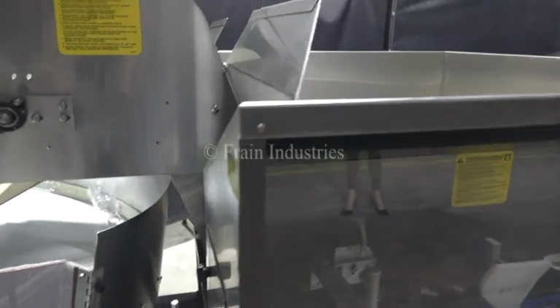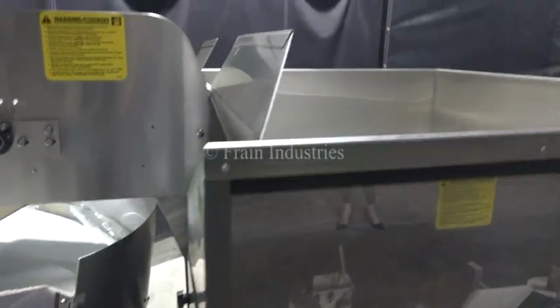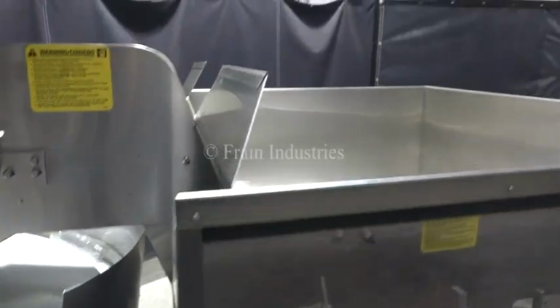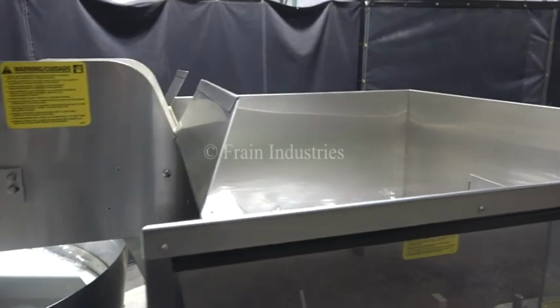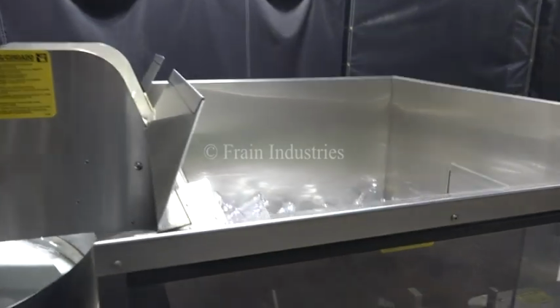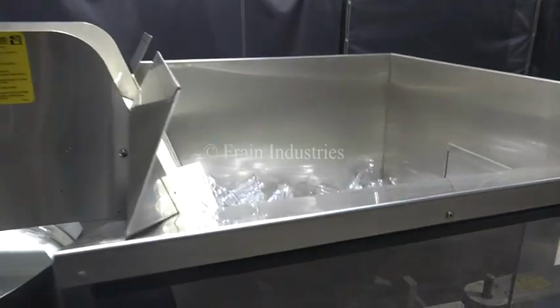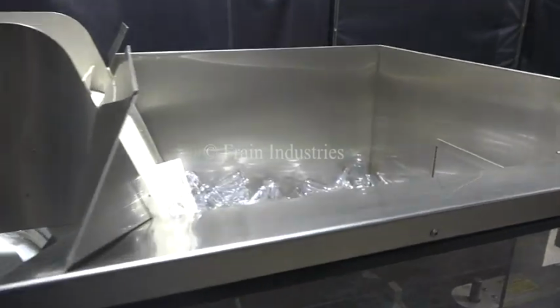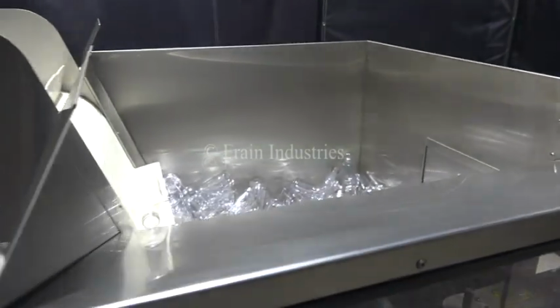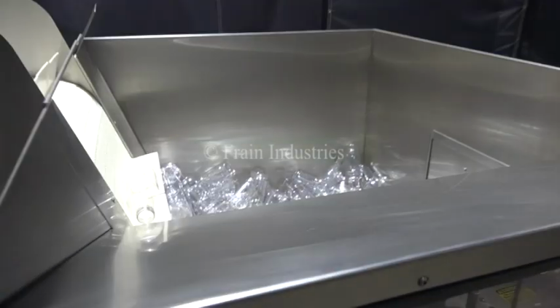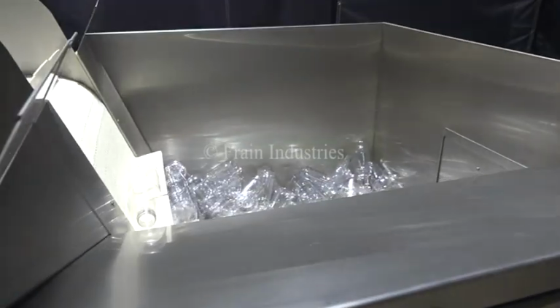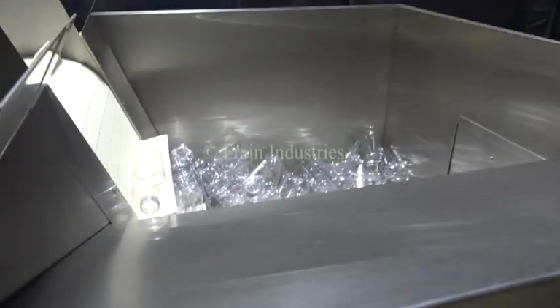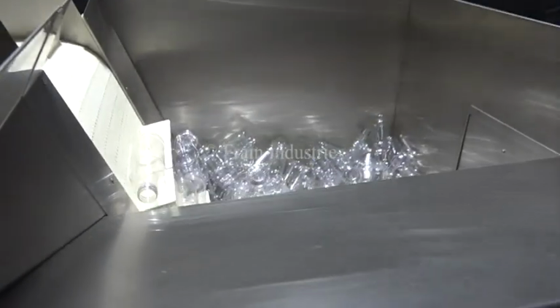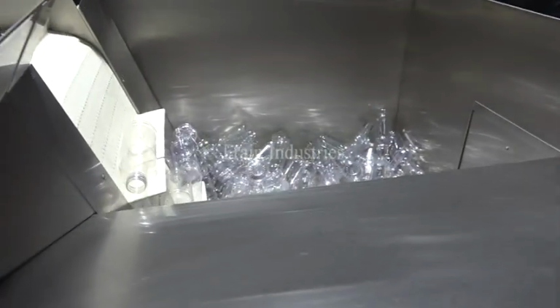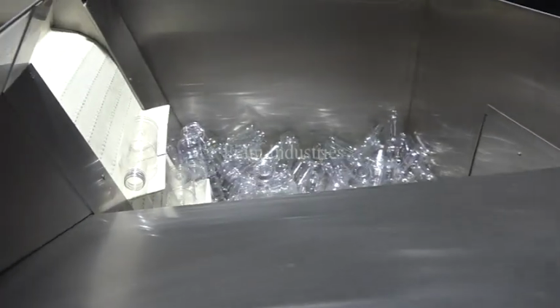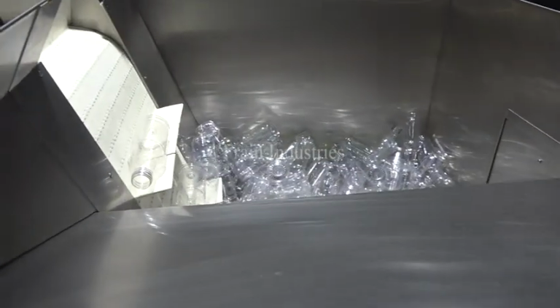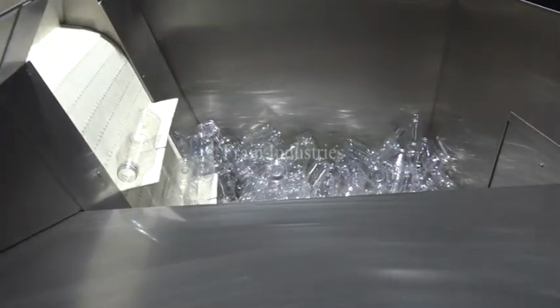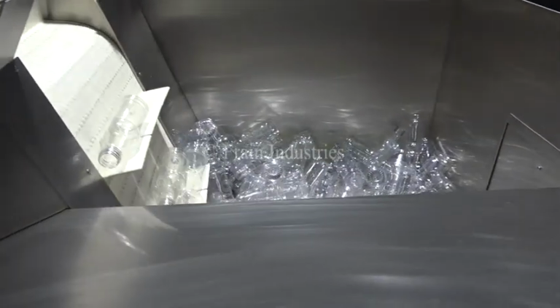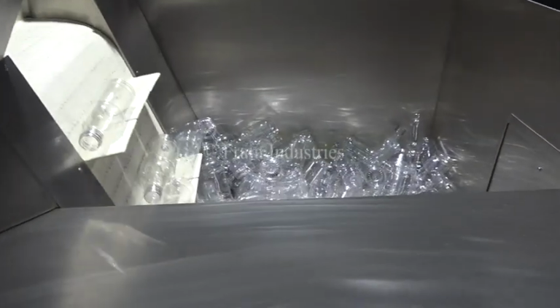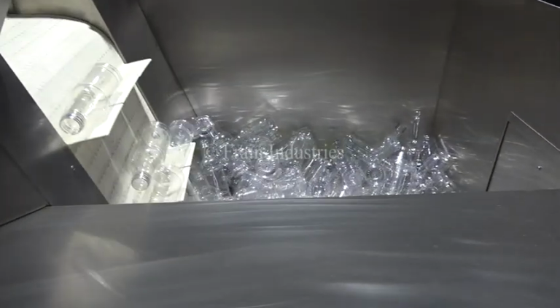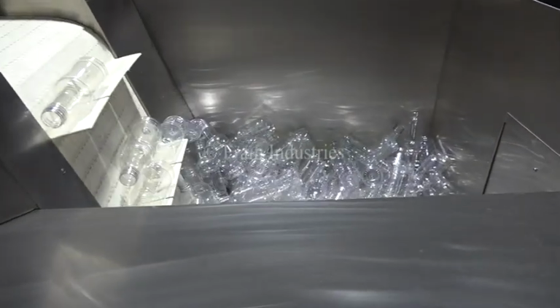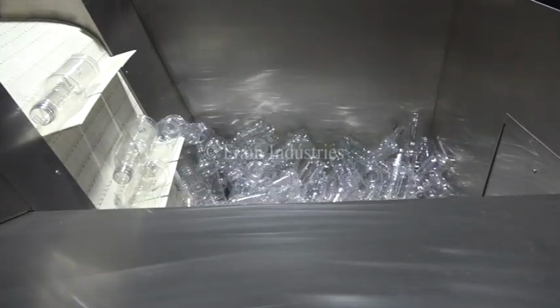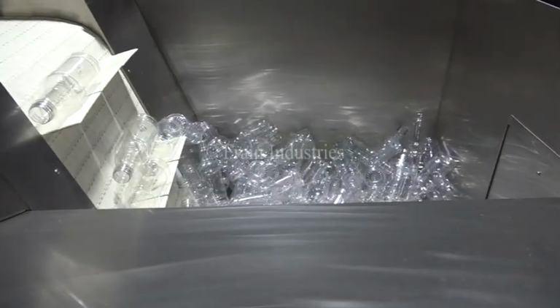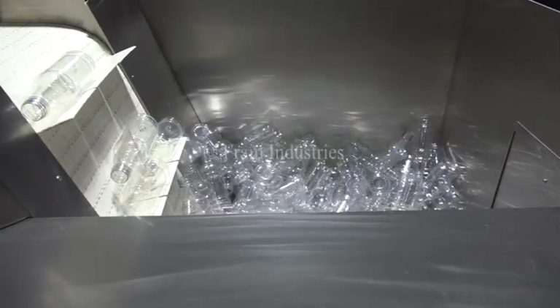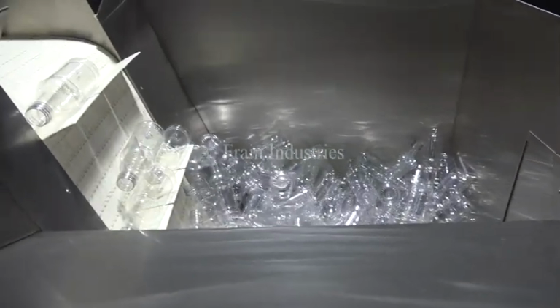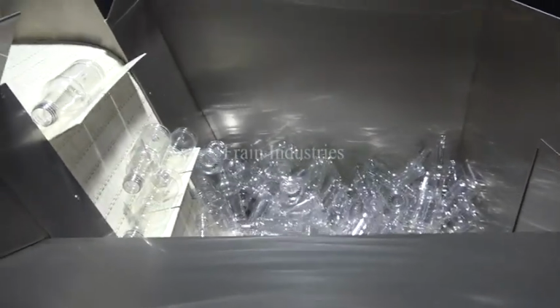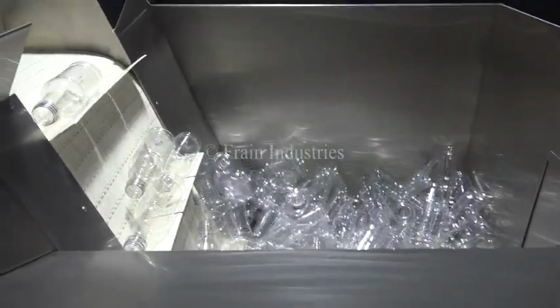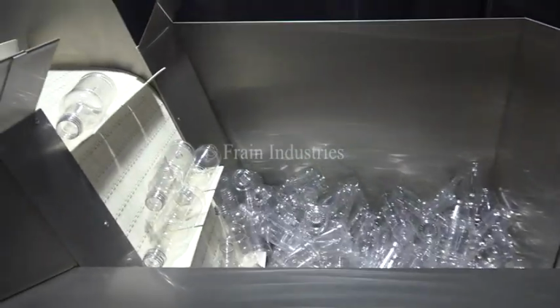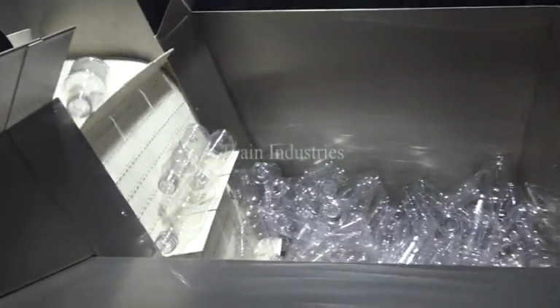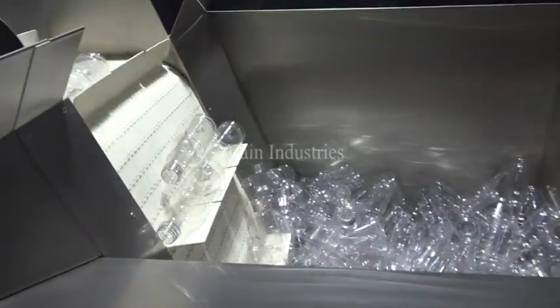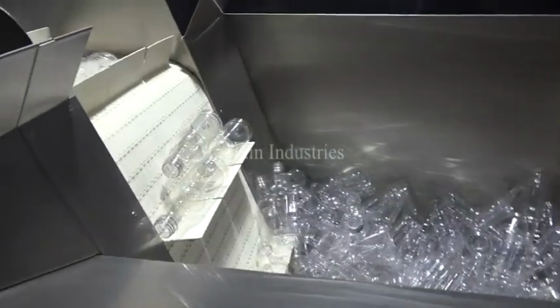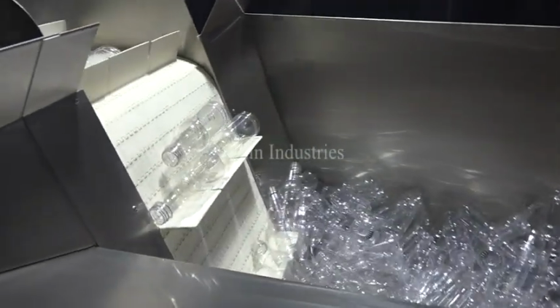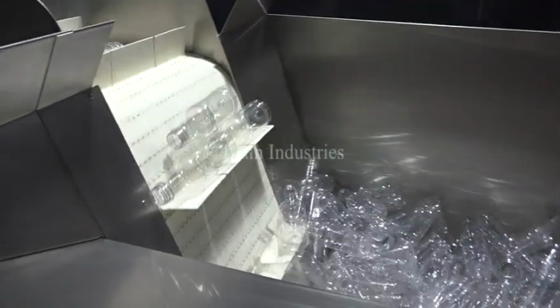The line starts with a bulk bottle and scrambler where bottles are orientated and transferred to the line.